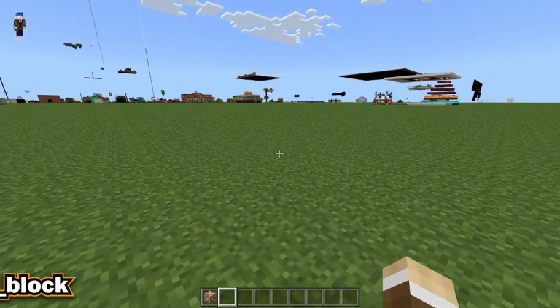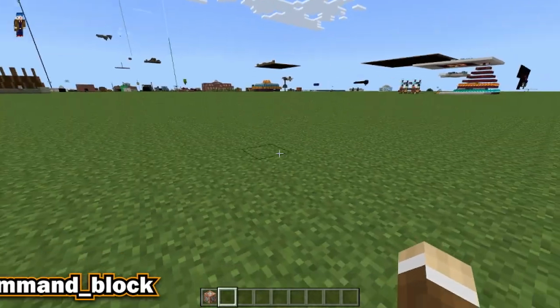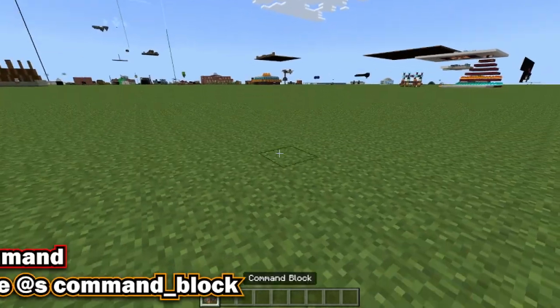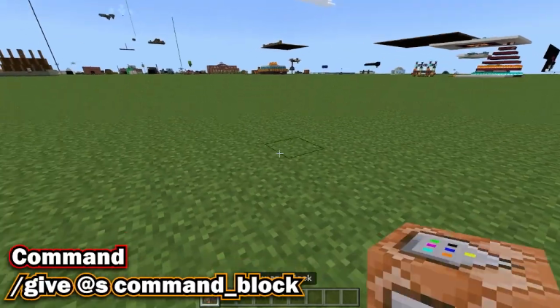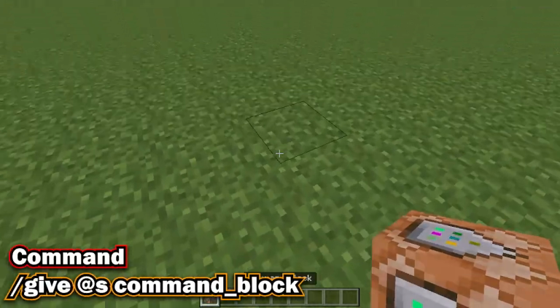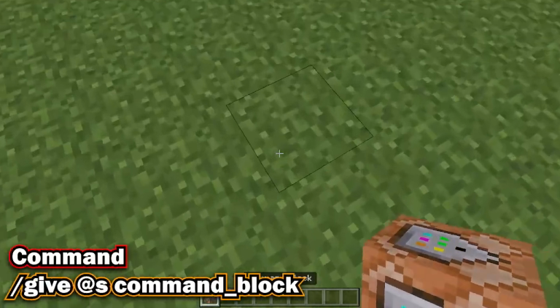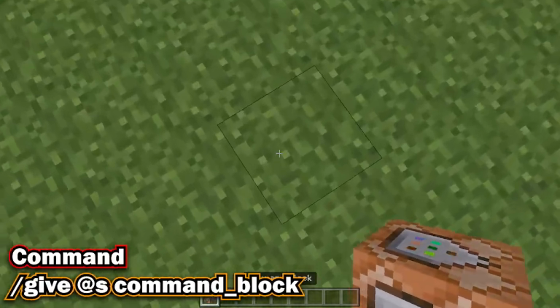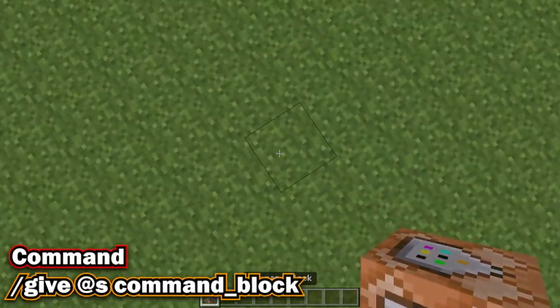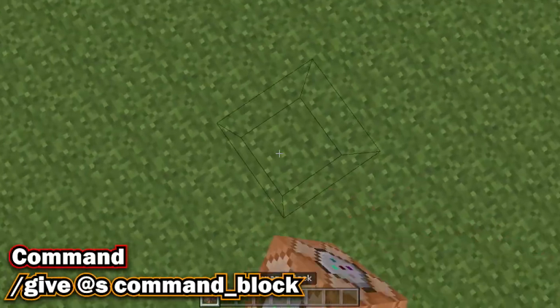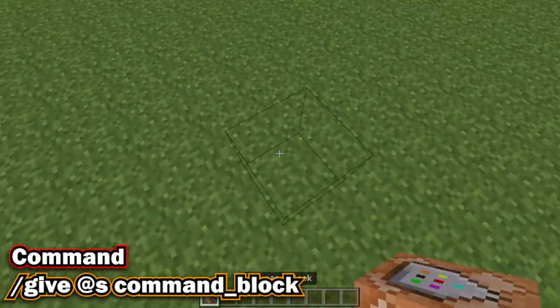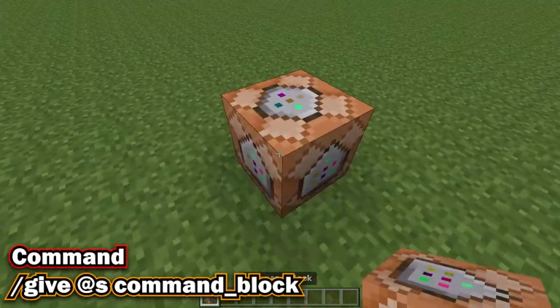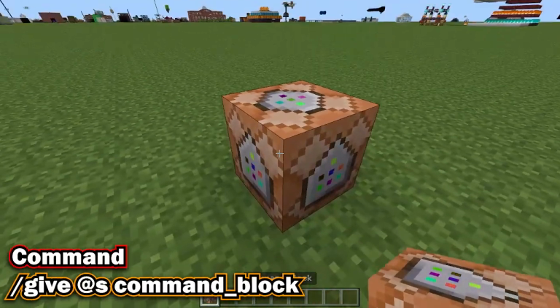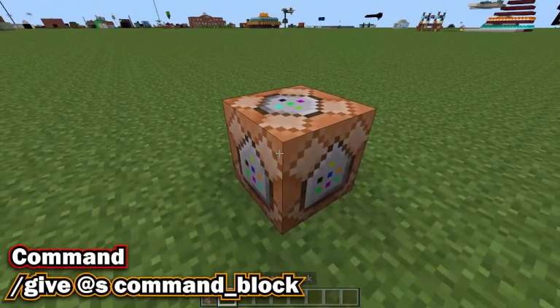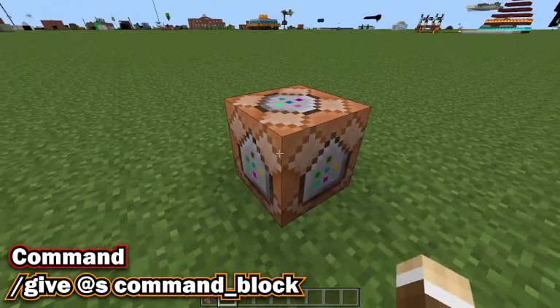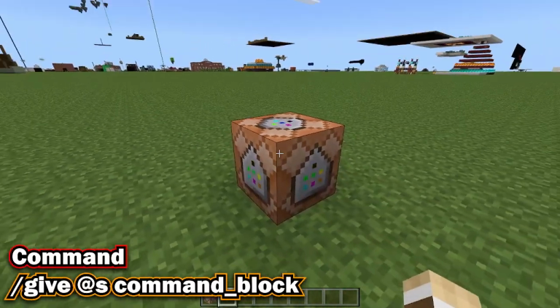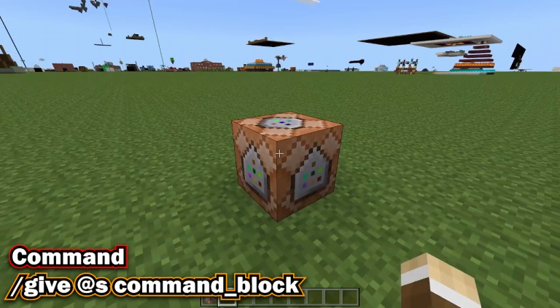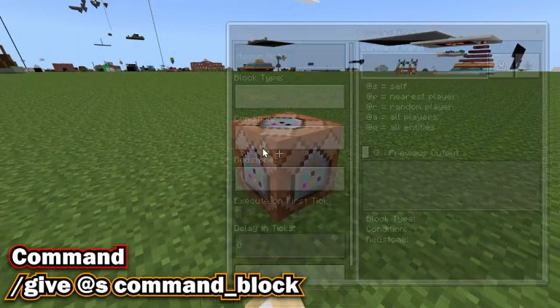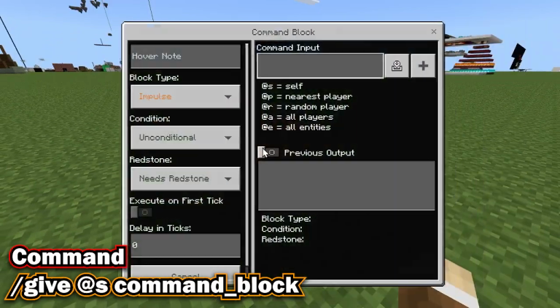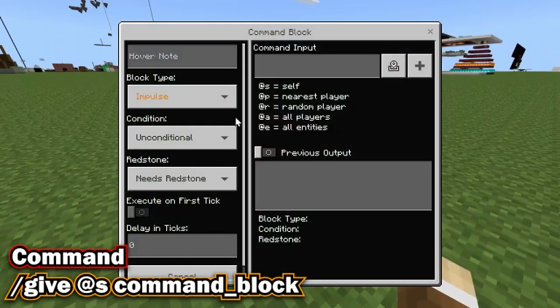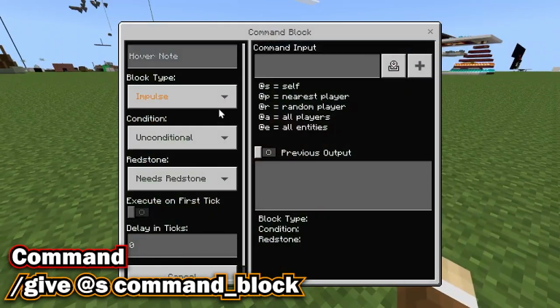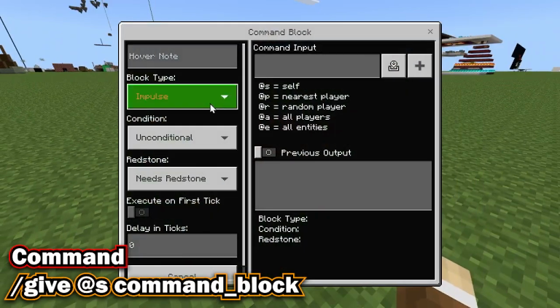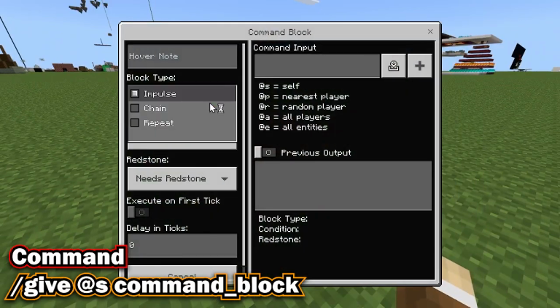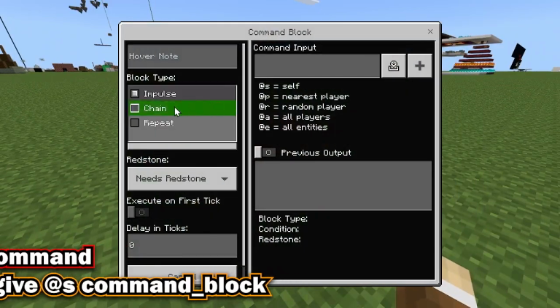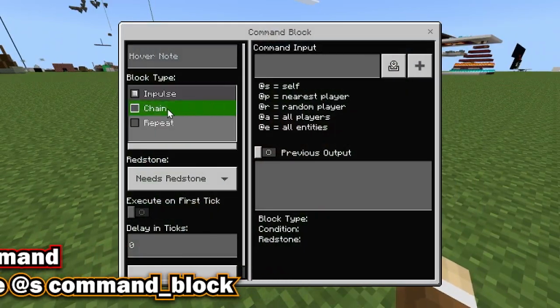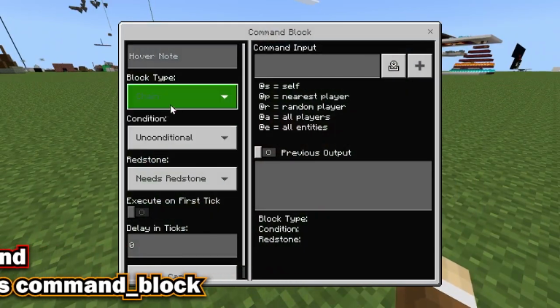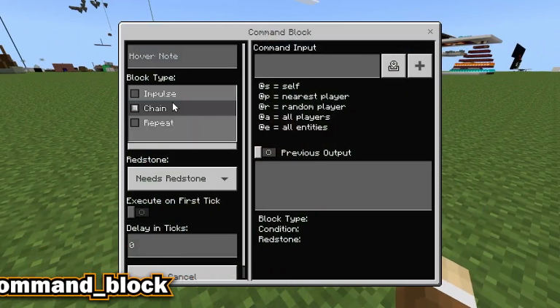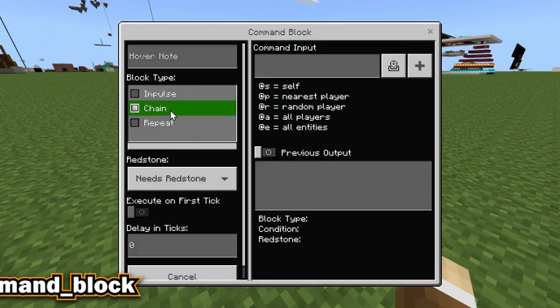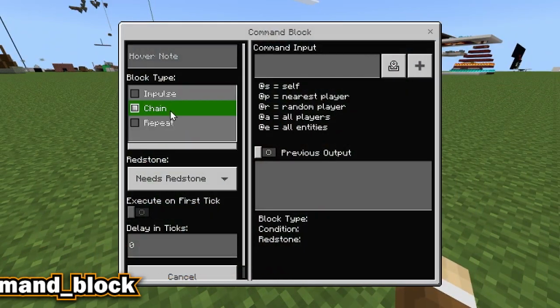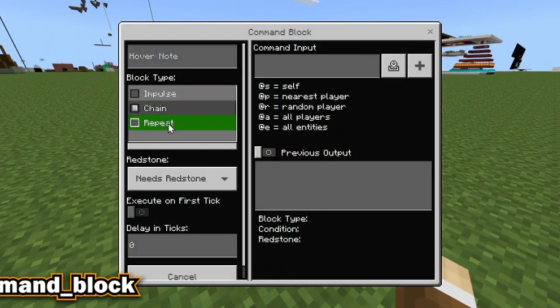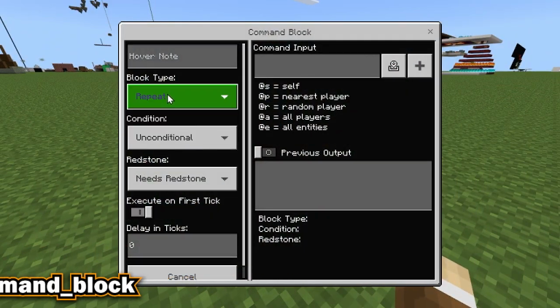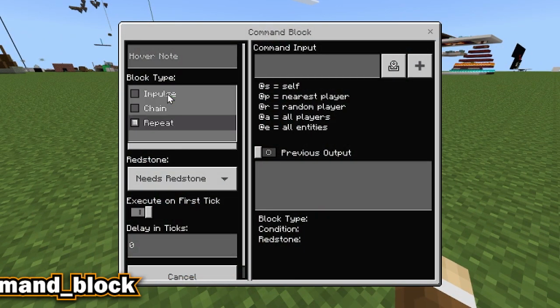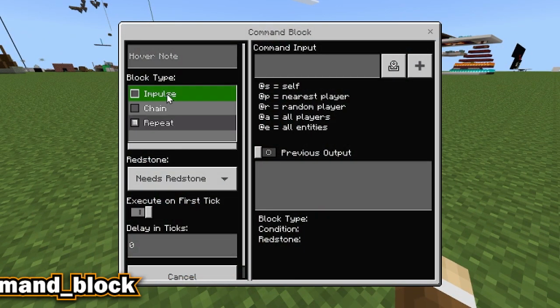Last but not least is the command block. With this, you can do many commands, from changing game mode to creating an entire game.